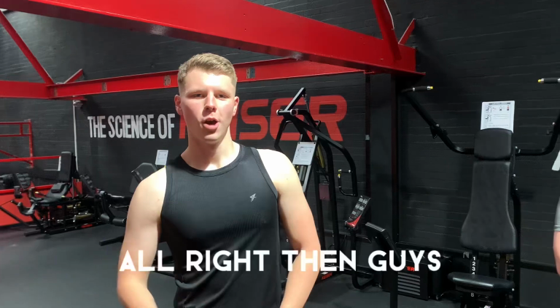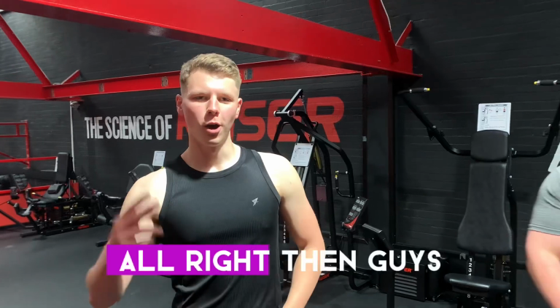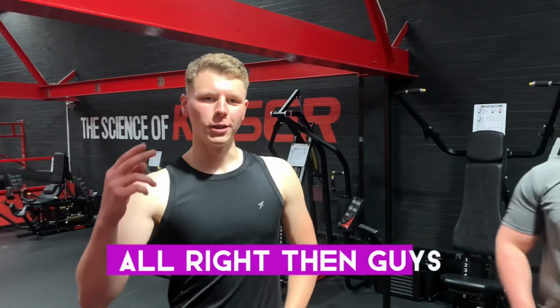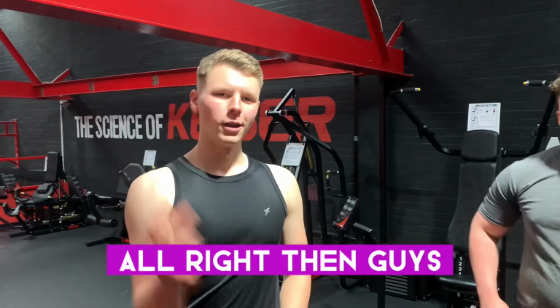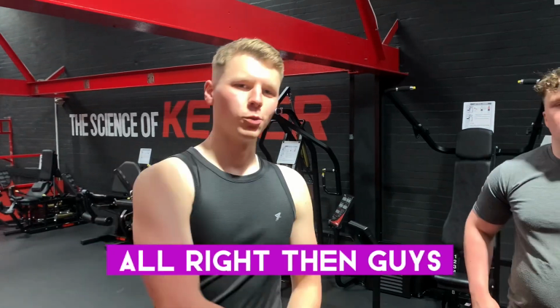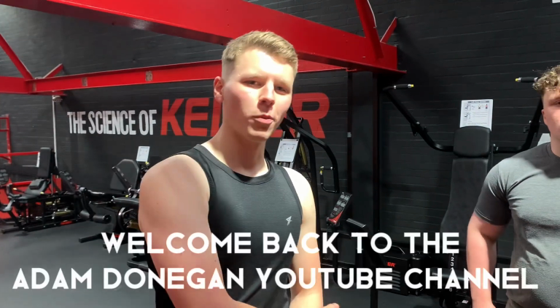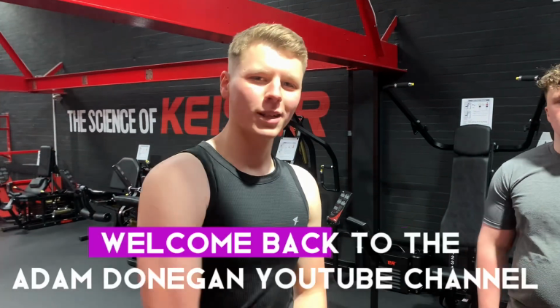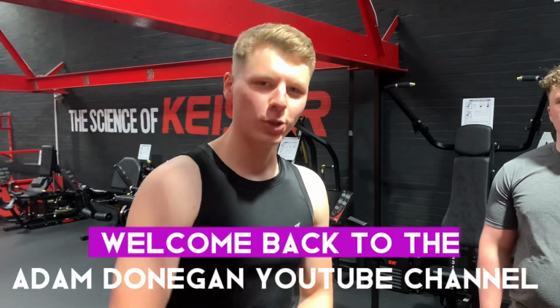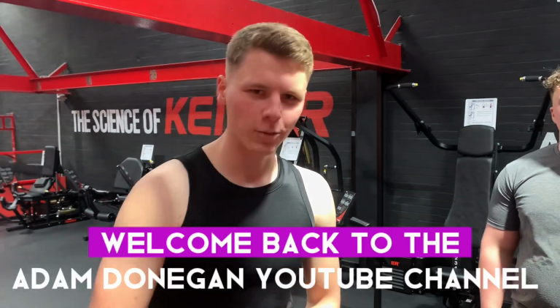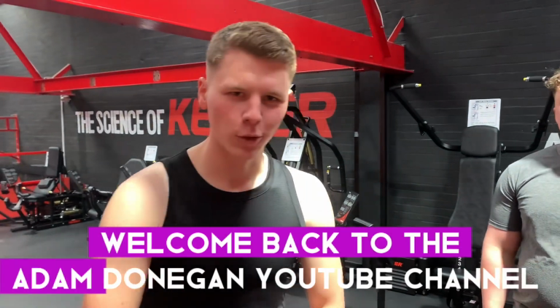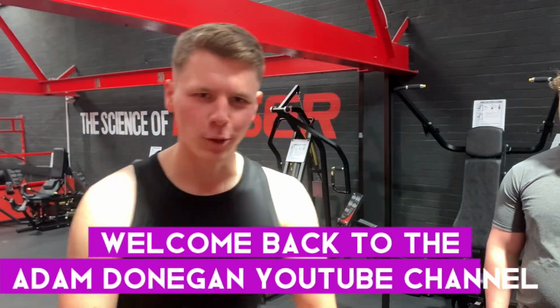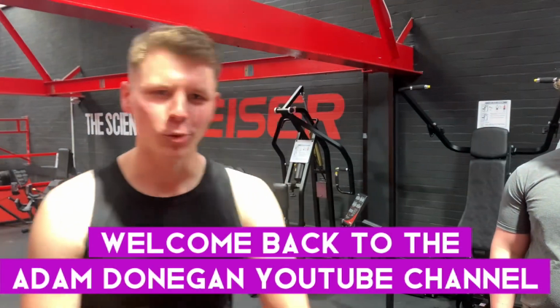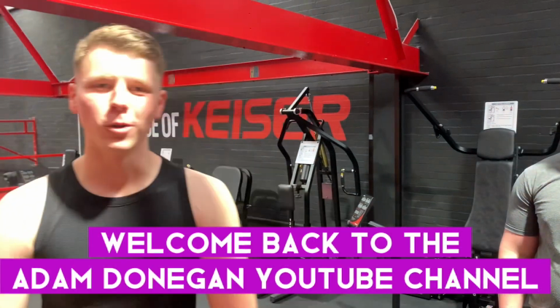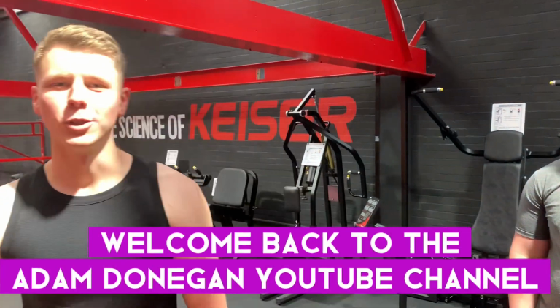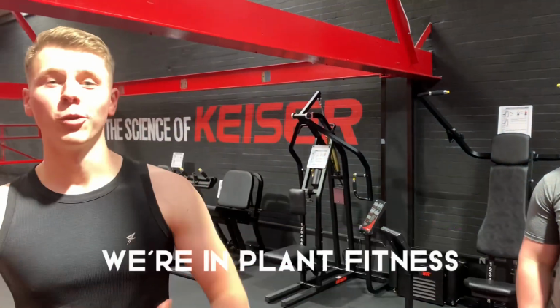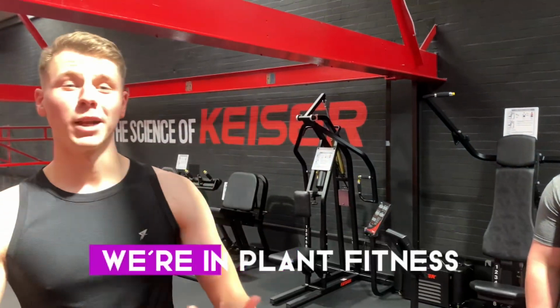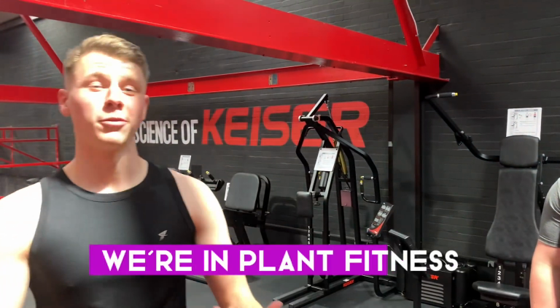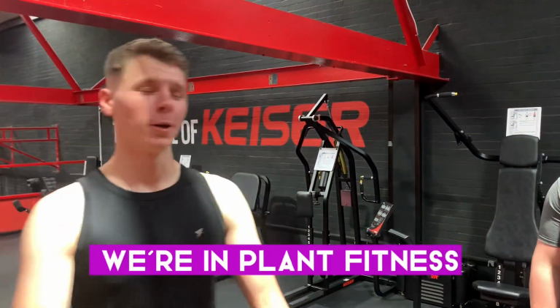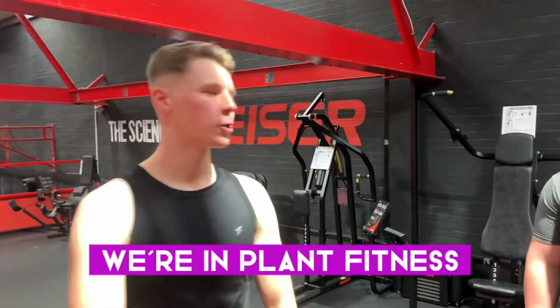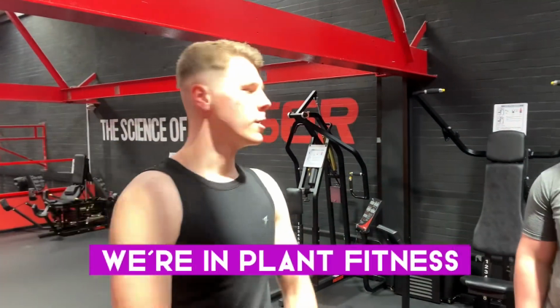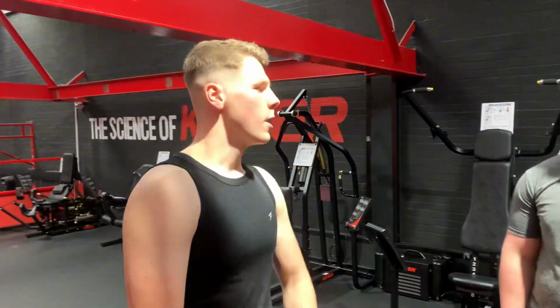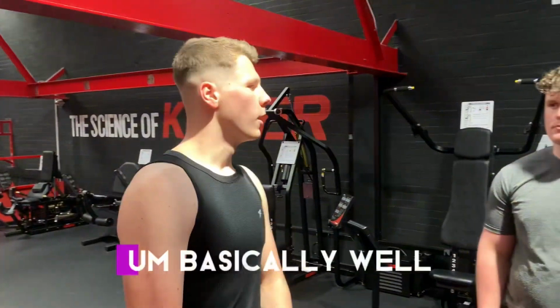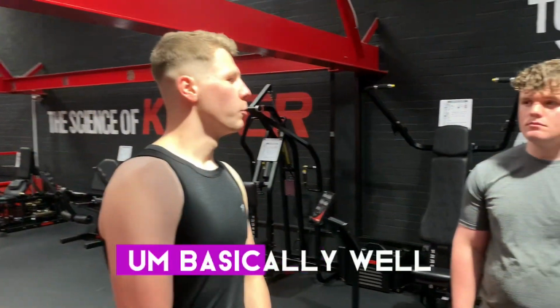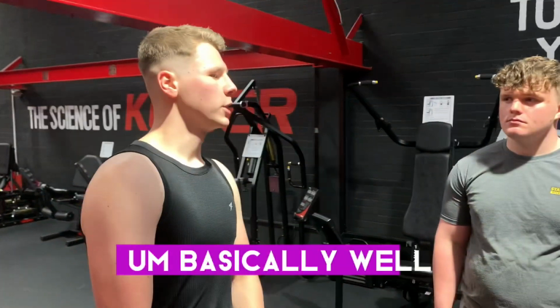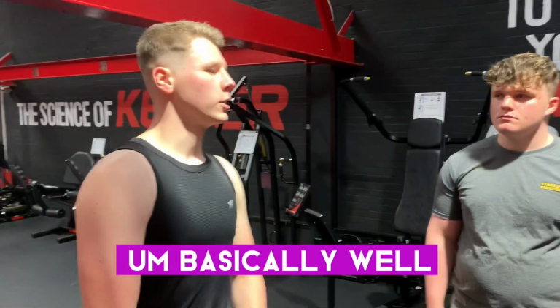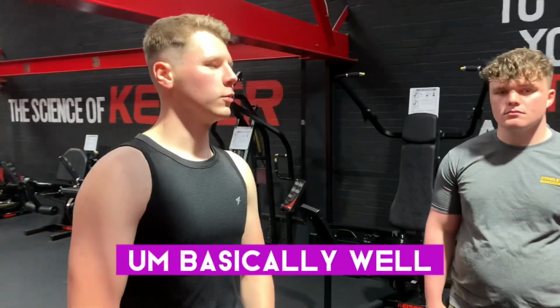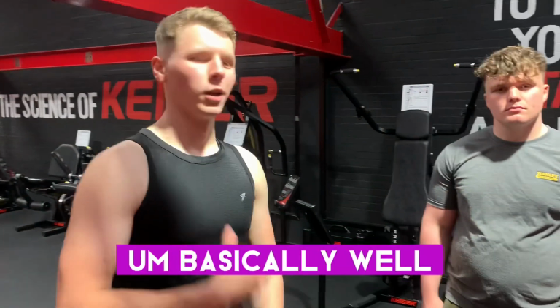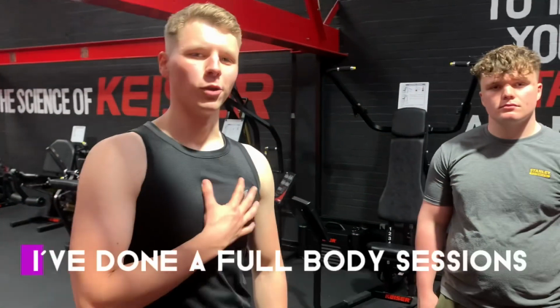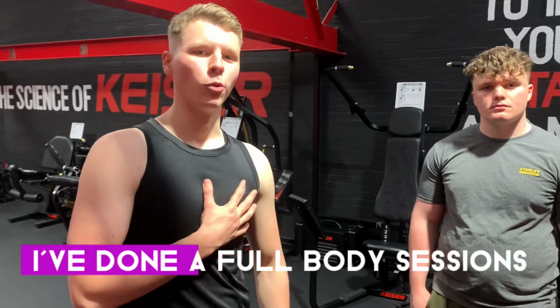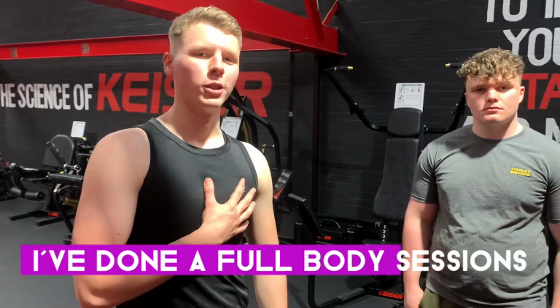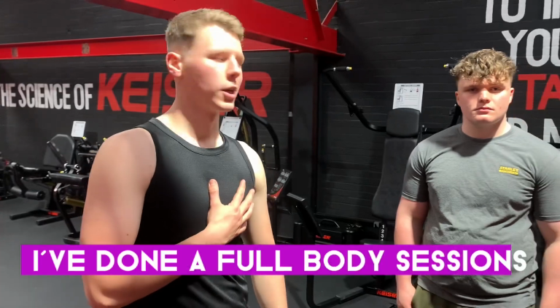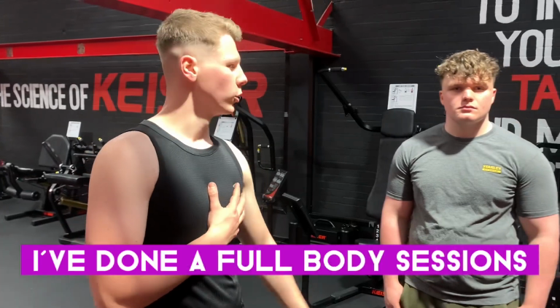All right guys, welcome back. We're here at Planet Fitness and we've done a full body session today.